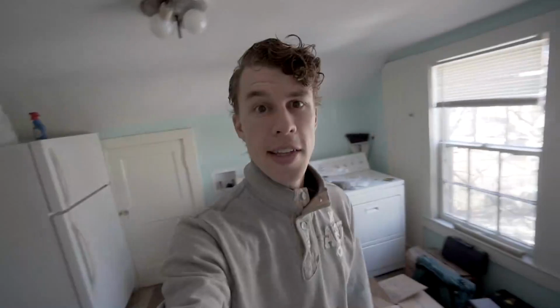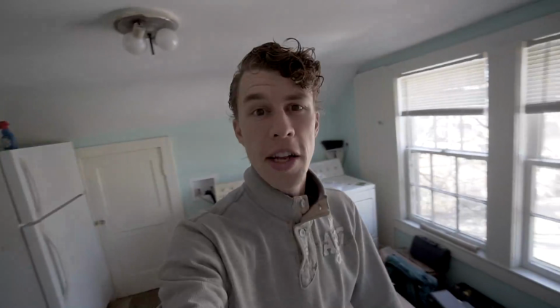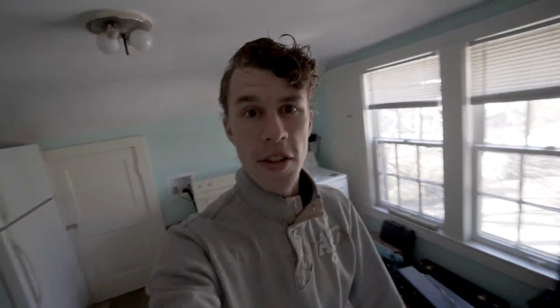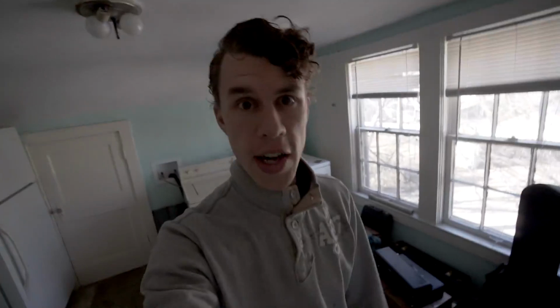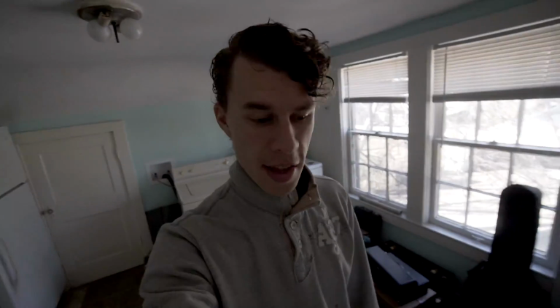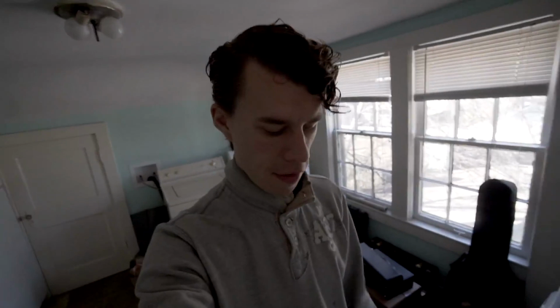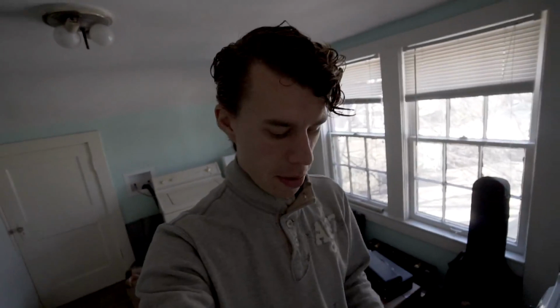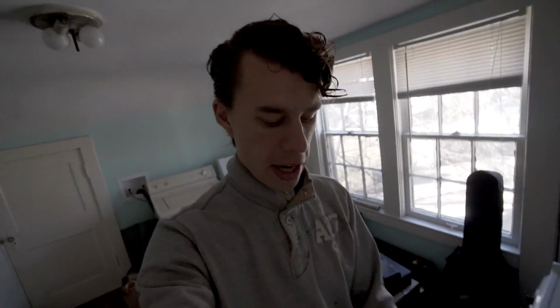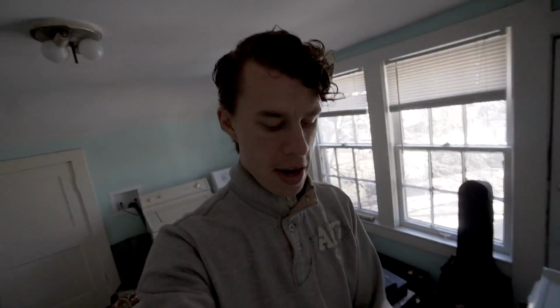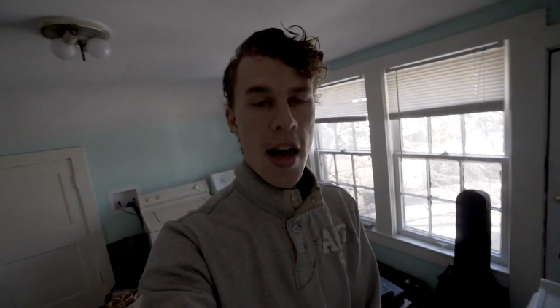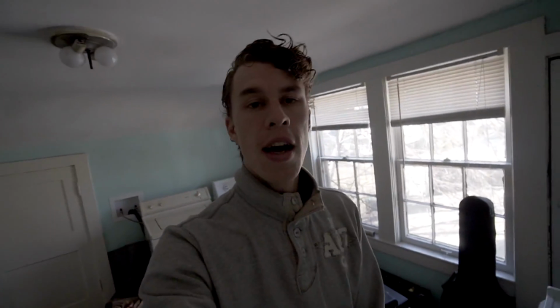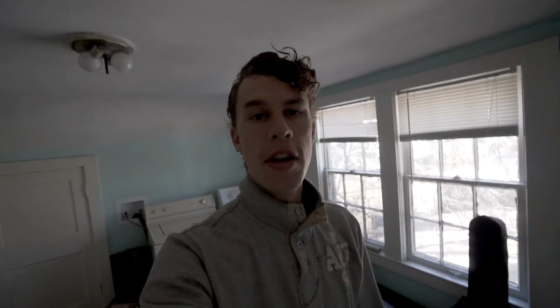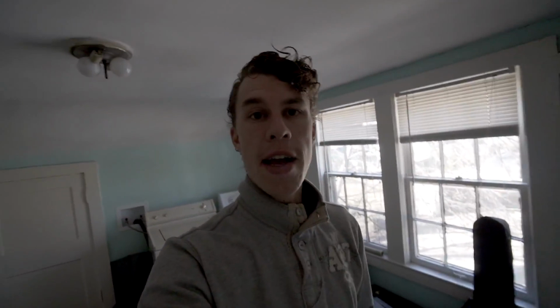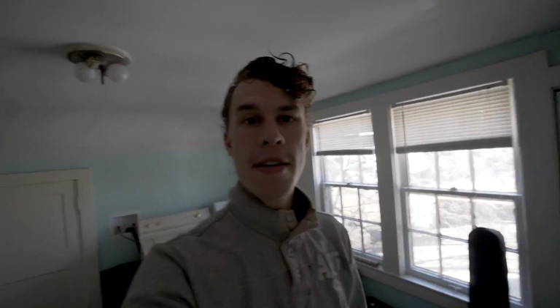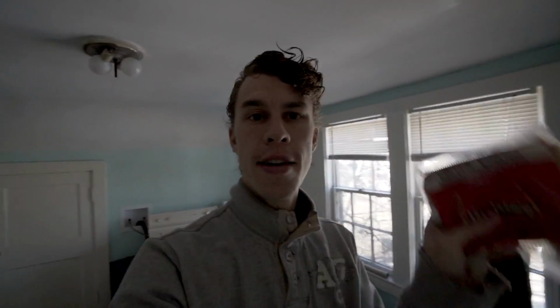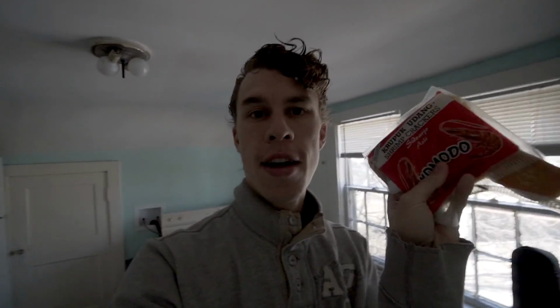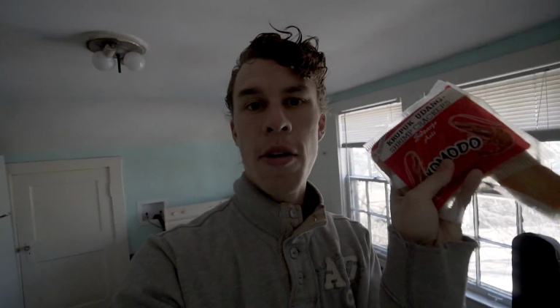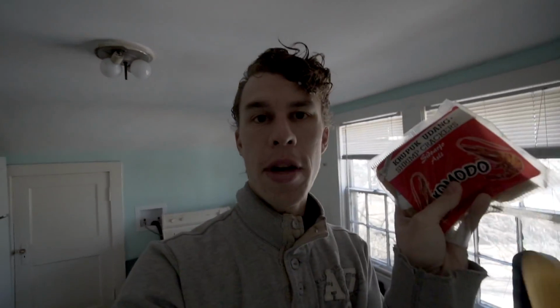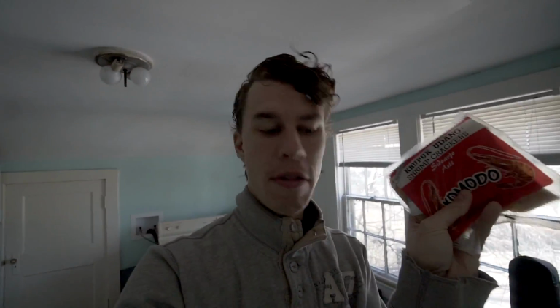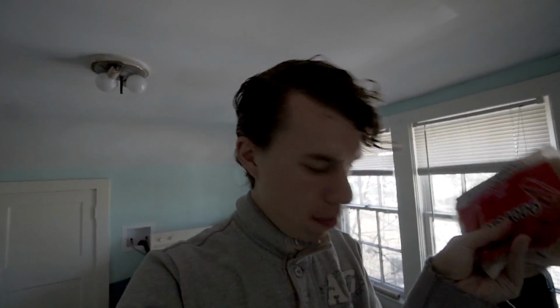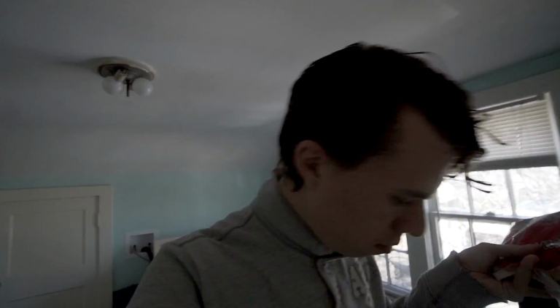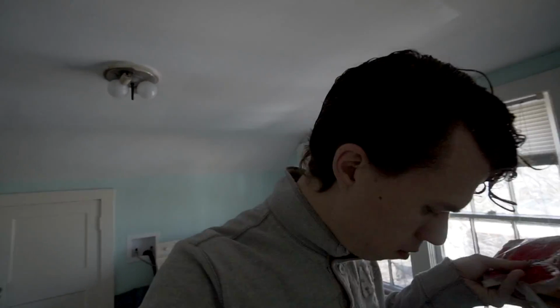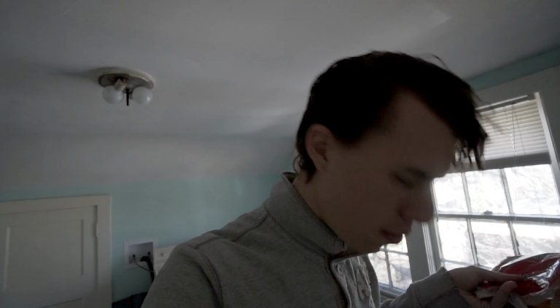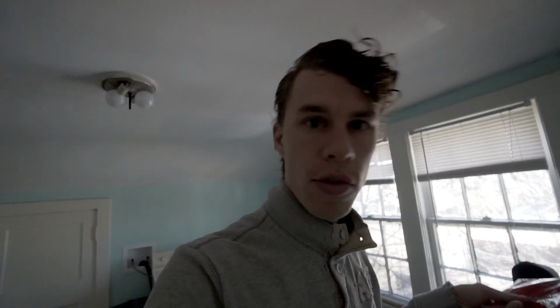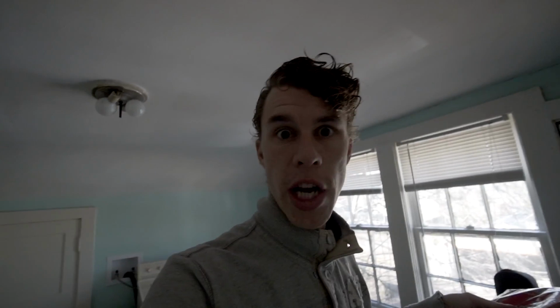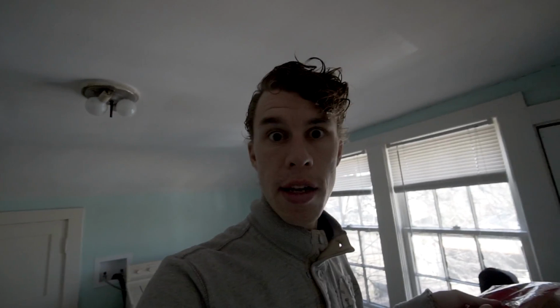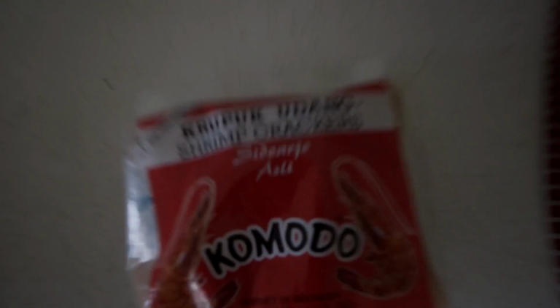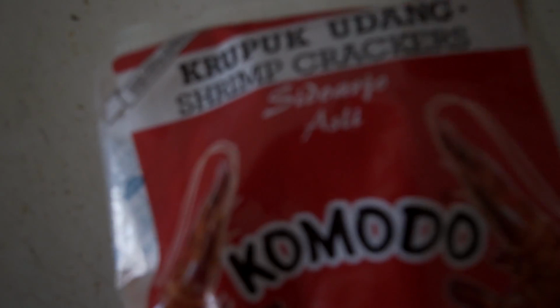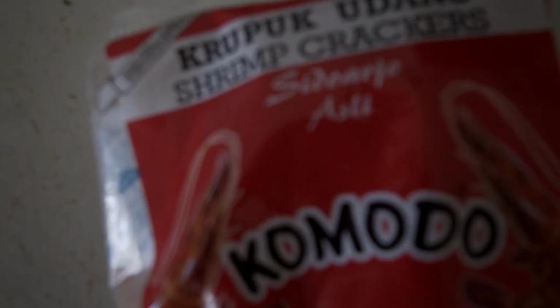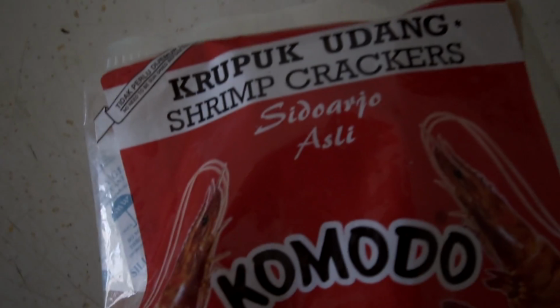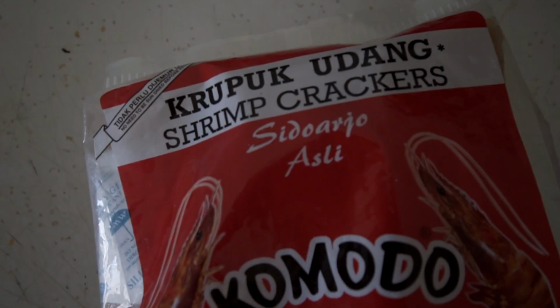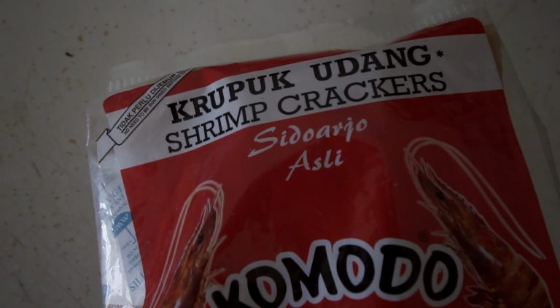Salutations friends, thank you for being here. Today we're making... krupuk.